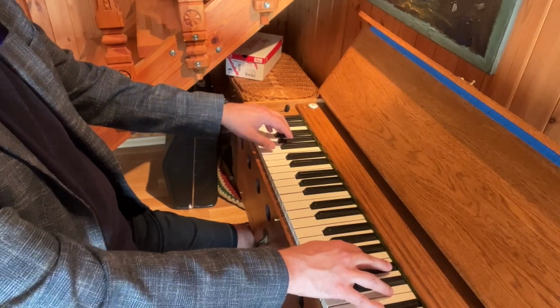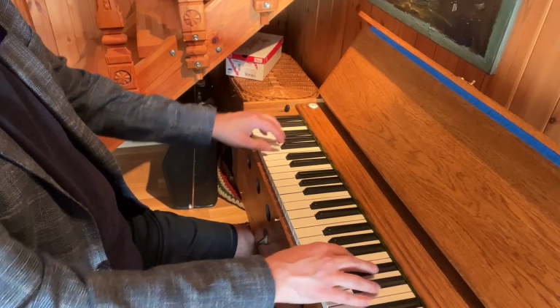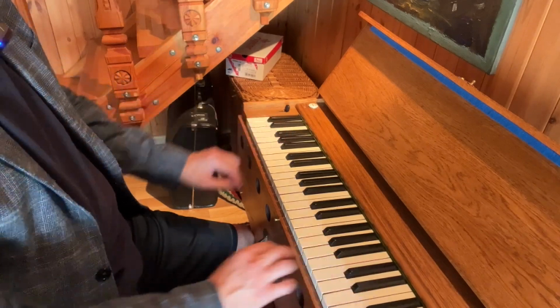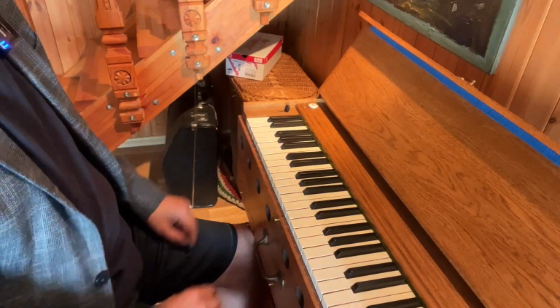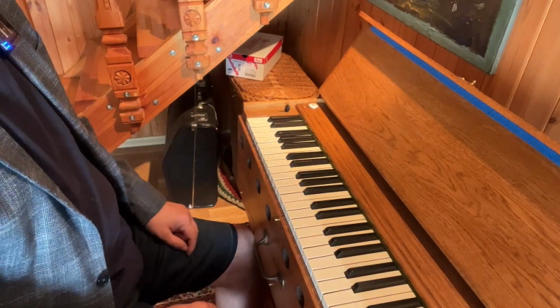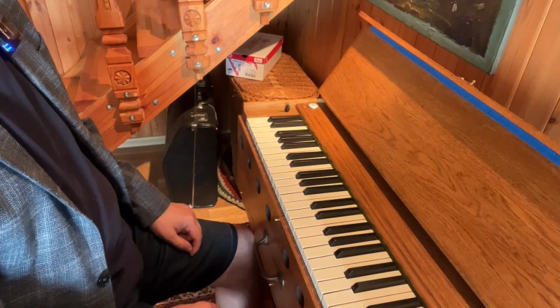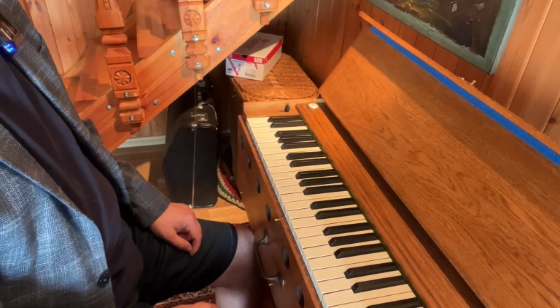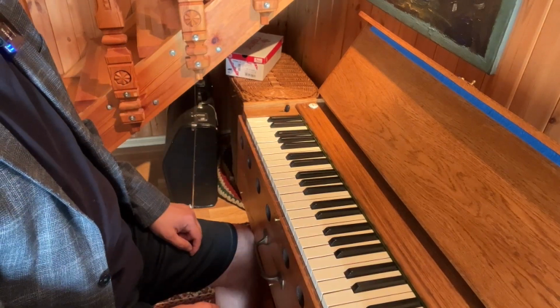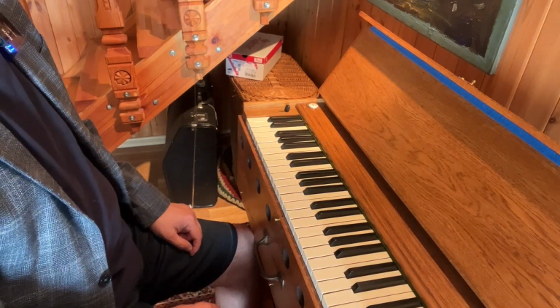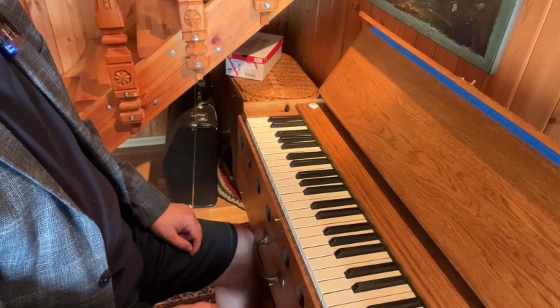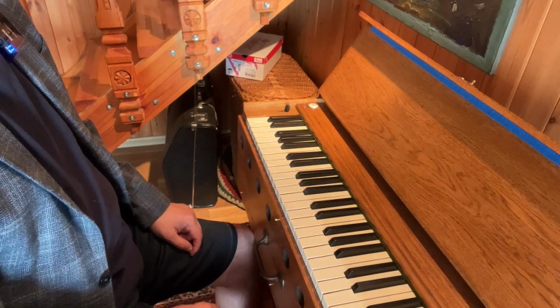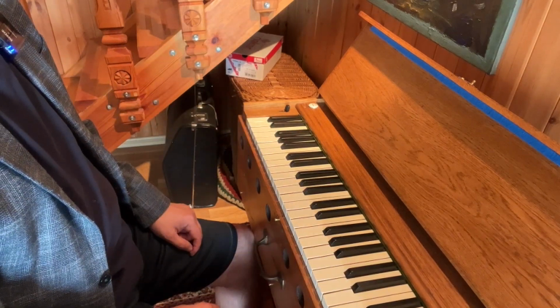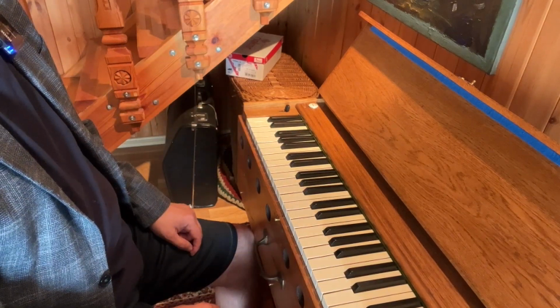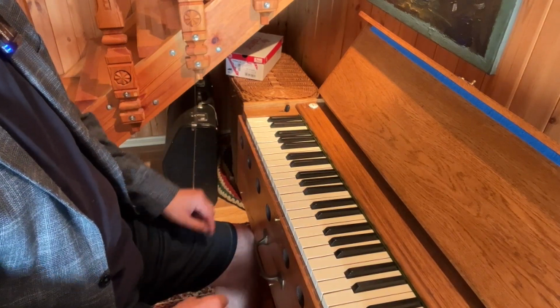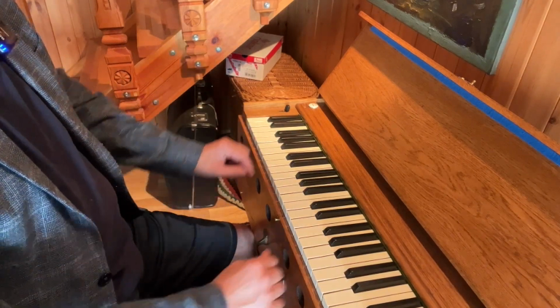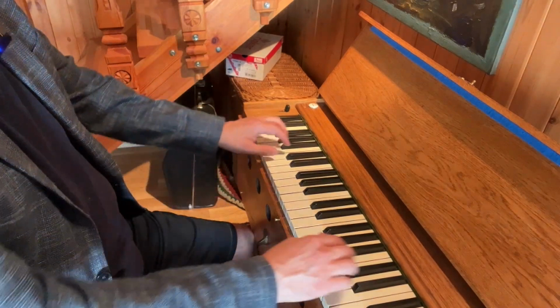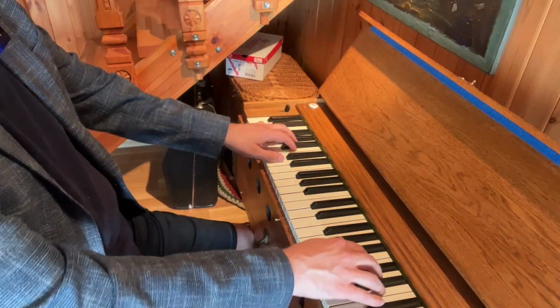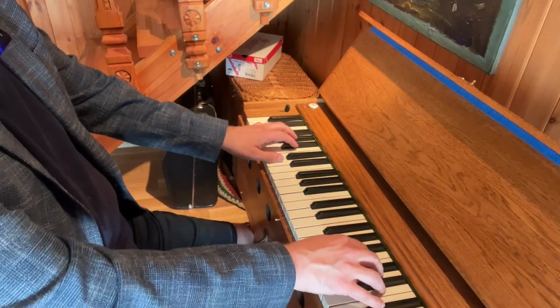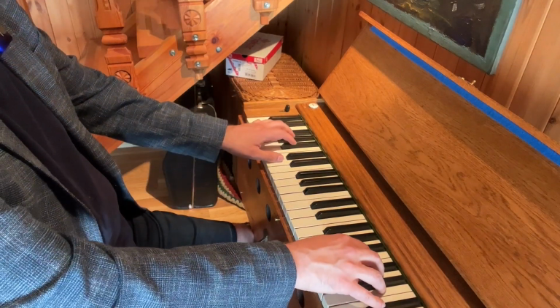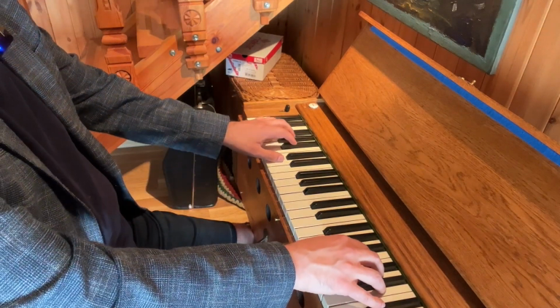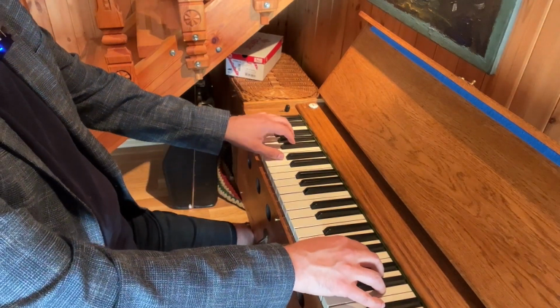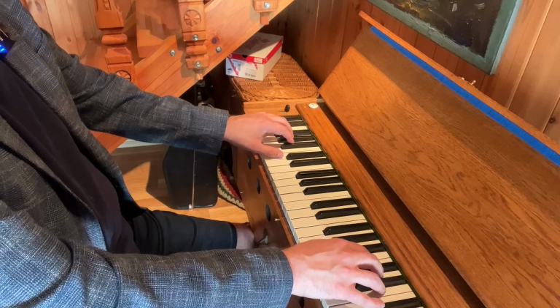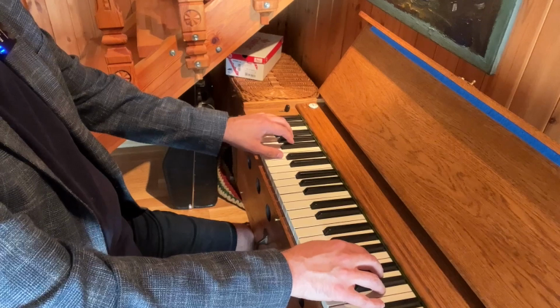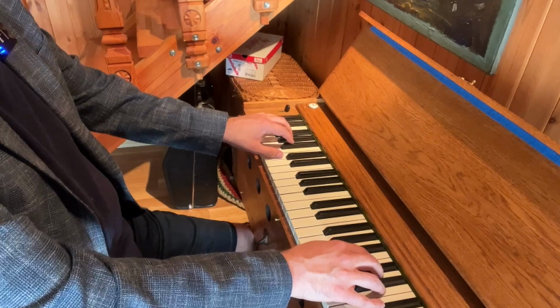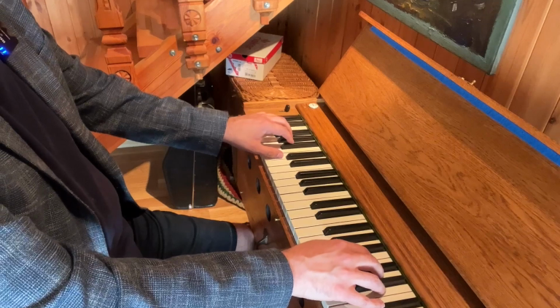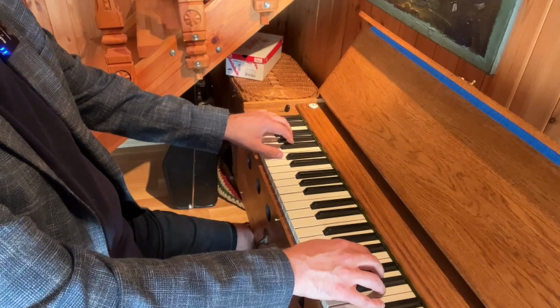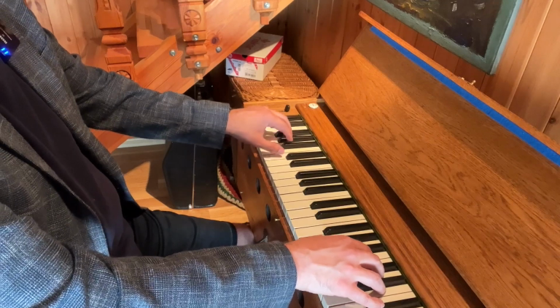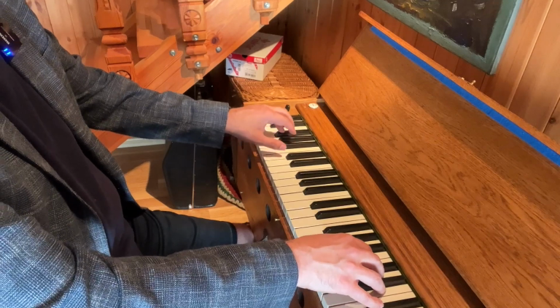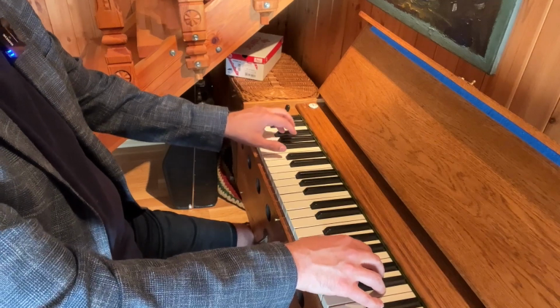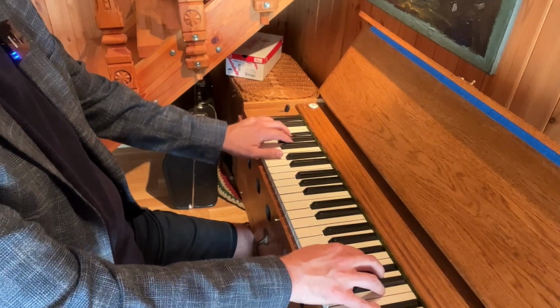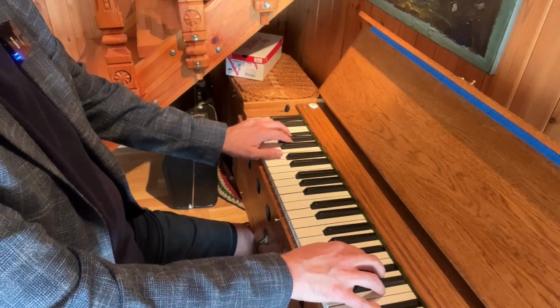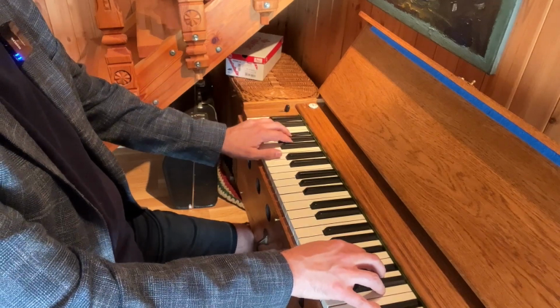So now I will play everything ascending and descending.